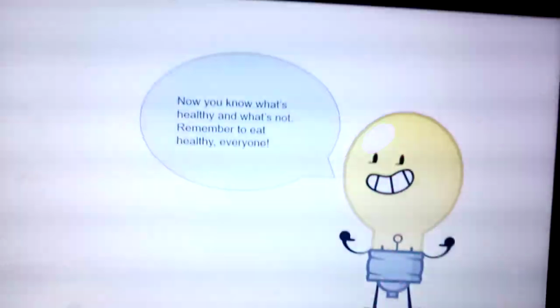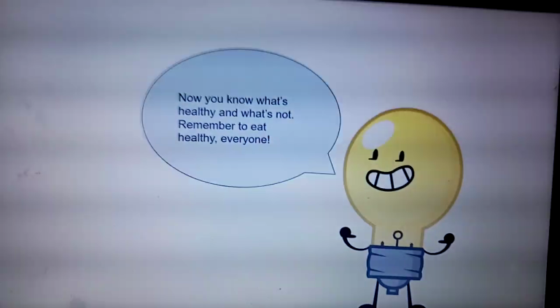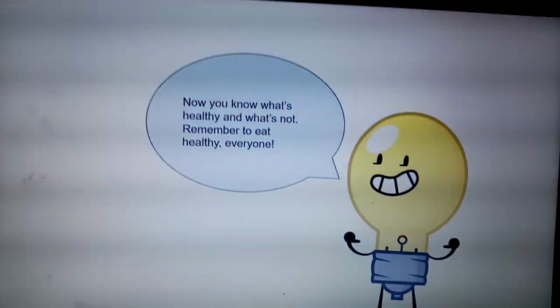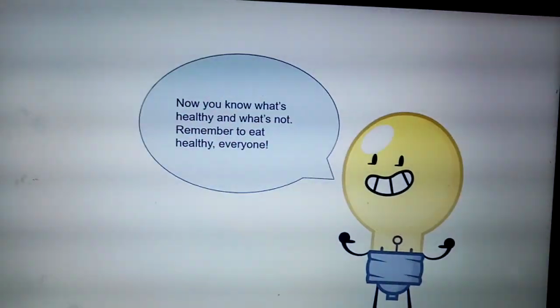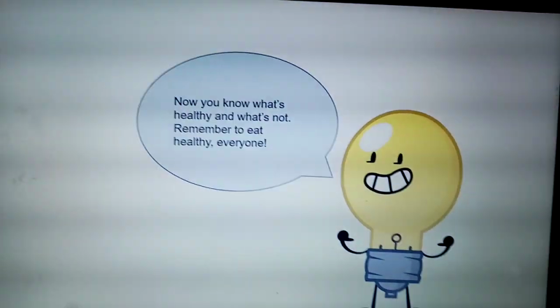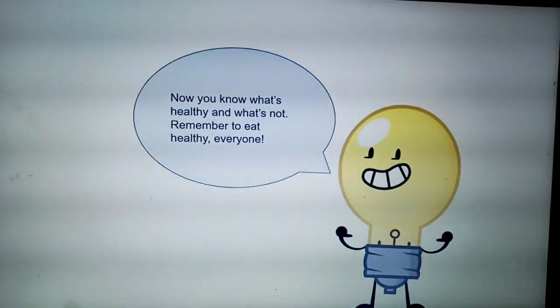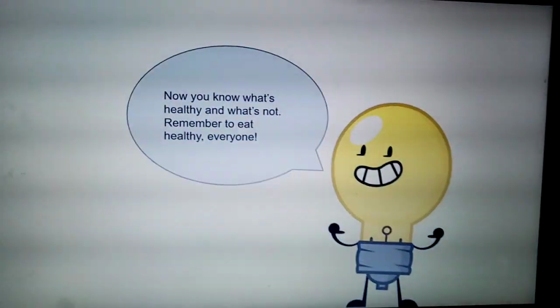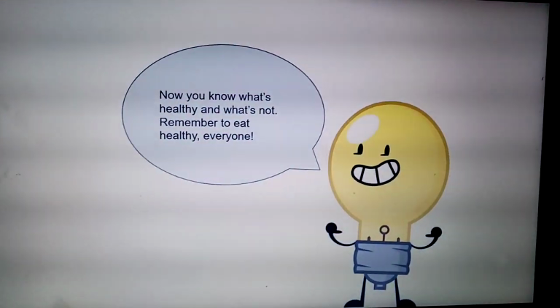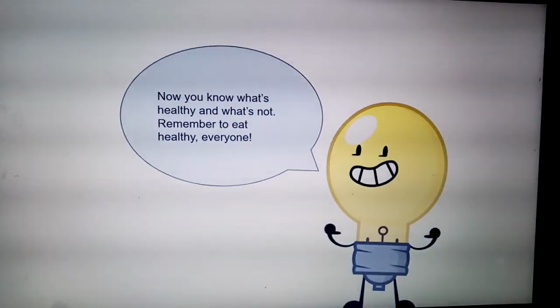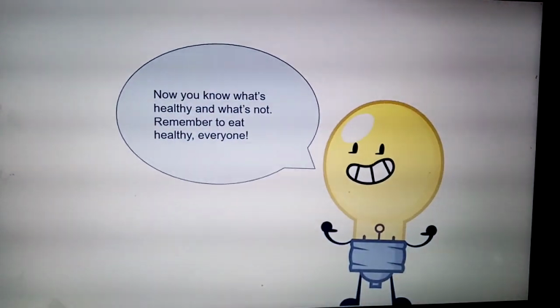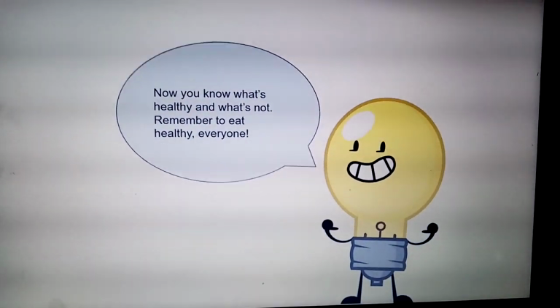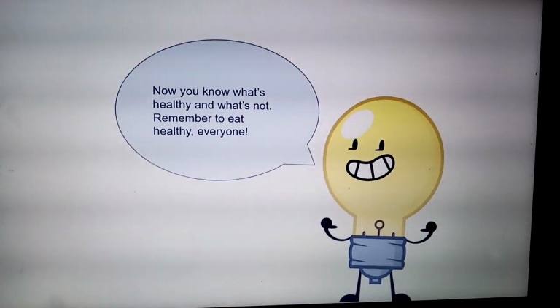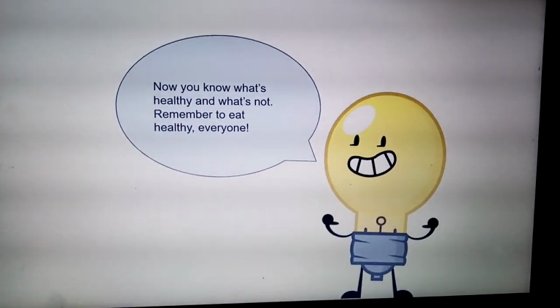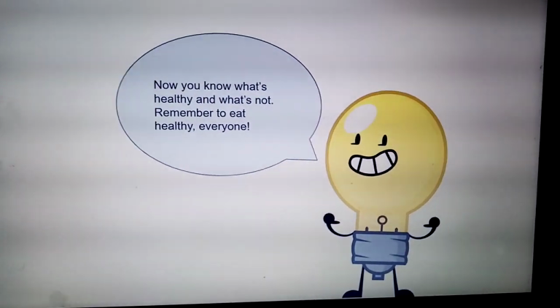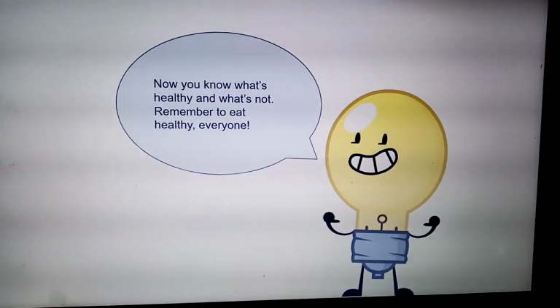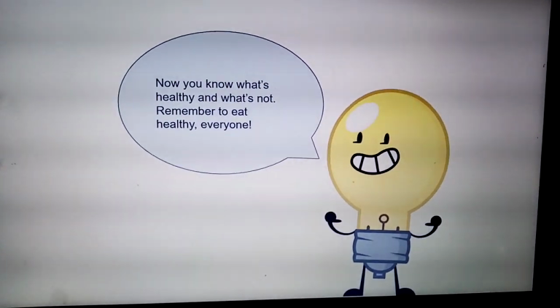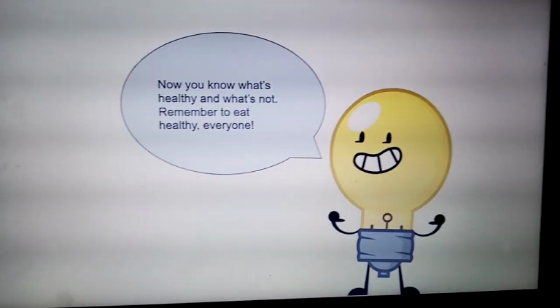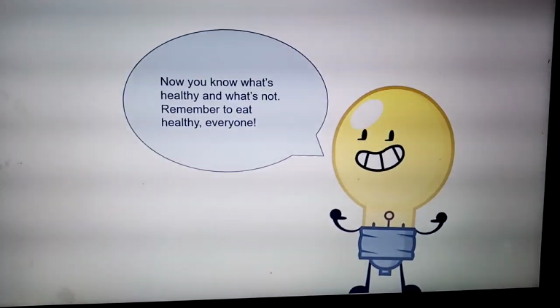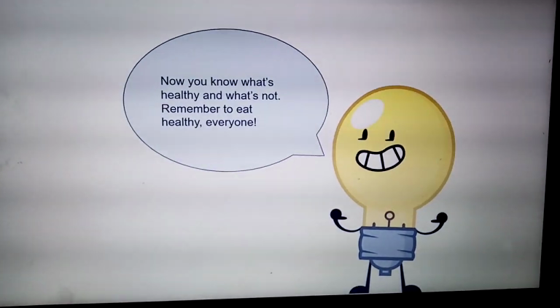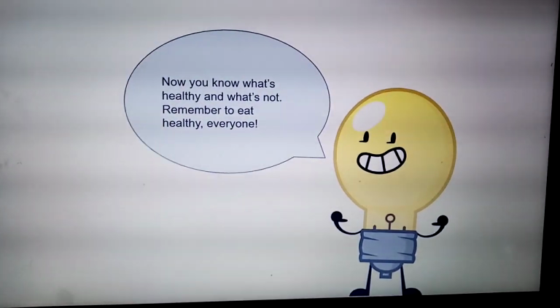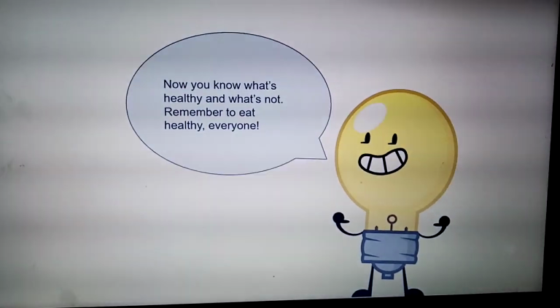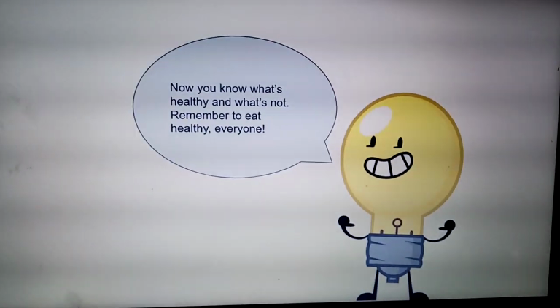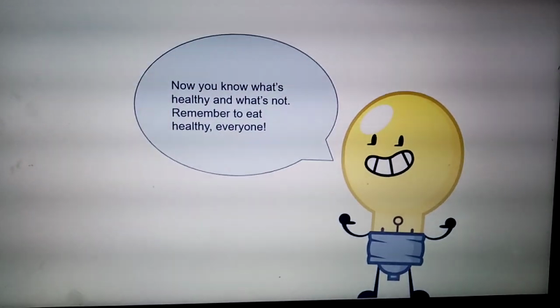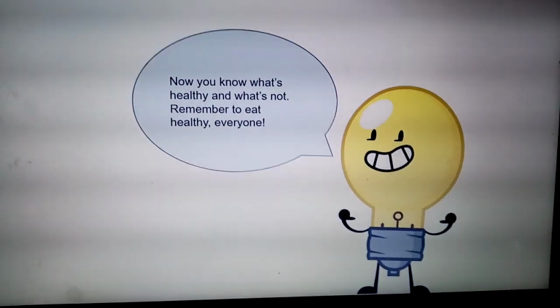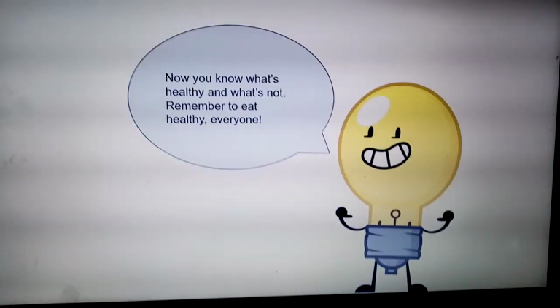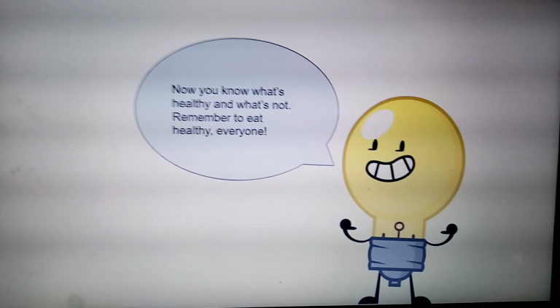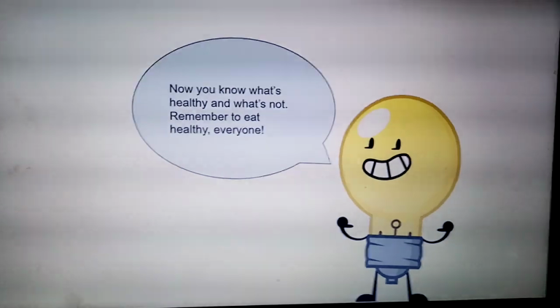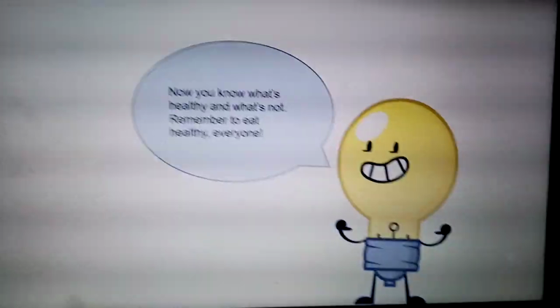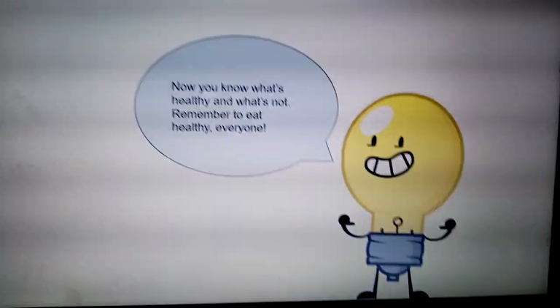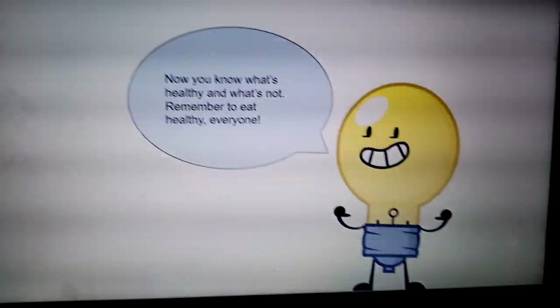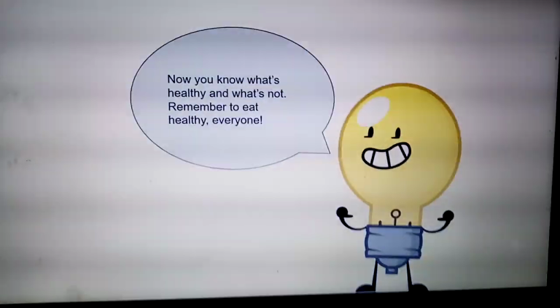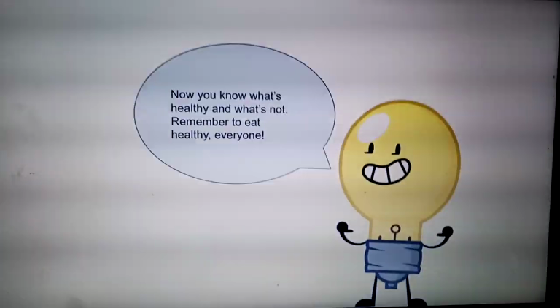Now you know what's healthy and what's not. Remember to eat healthy, everyone!